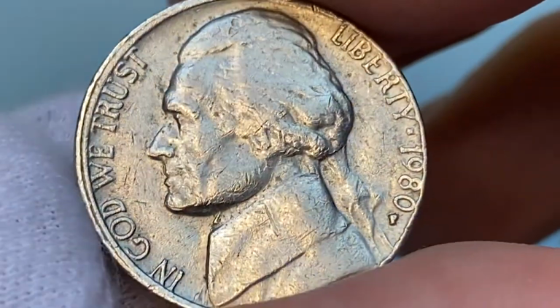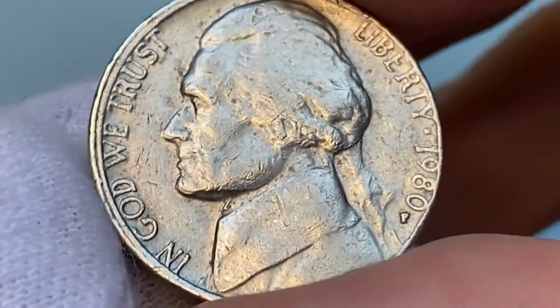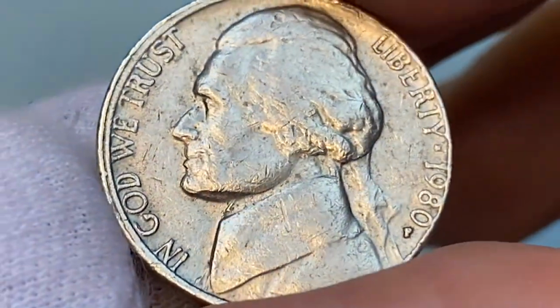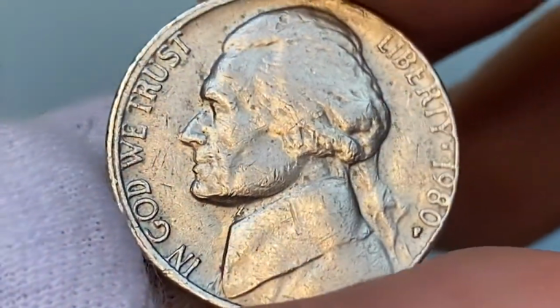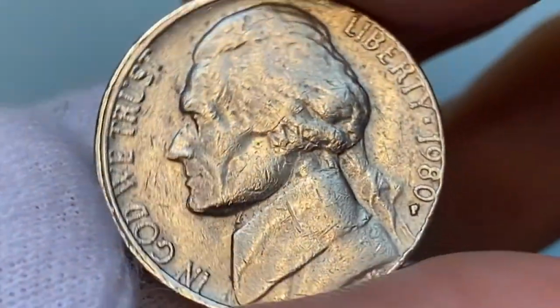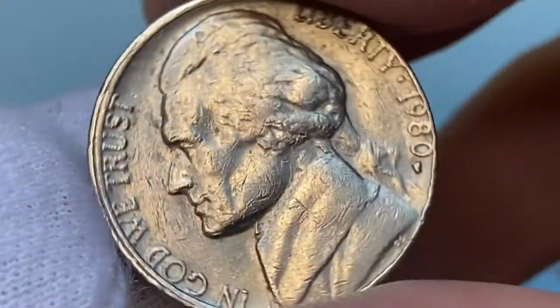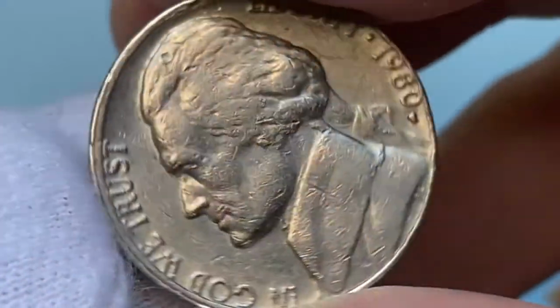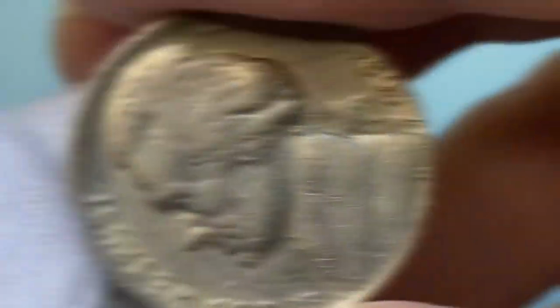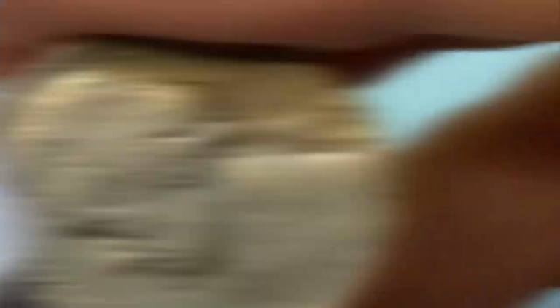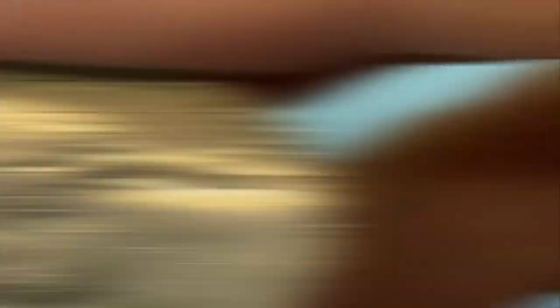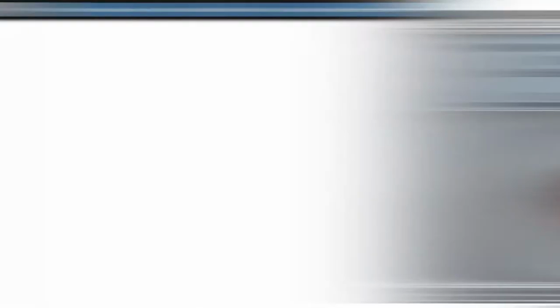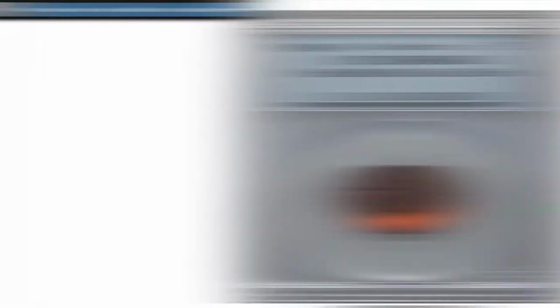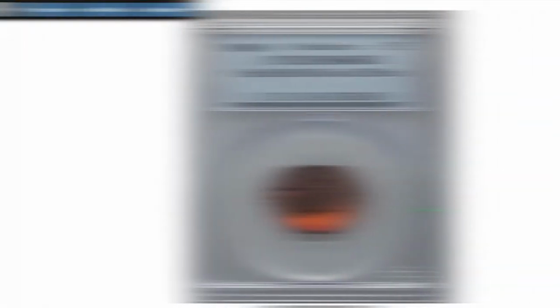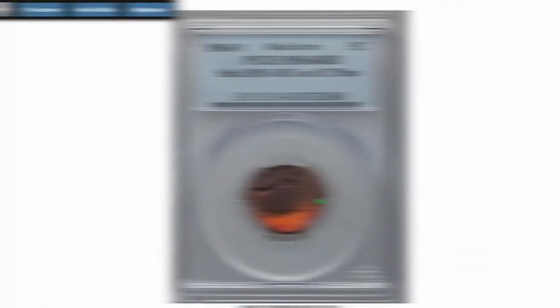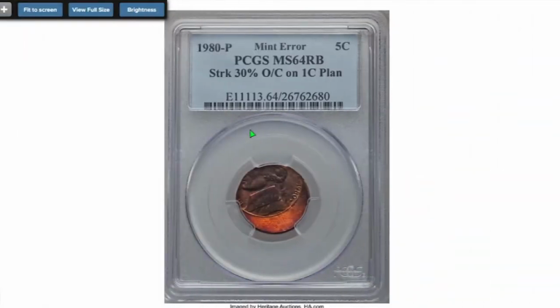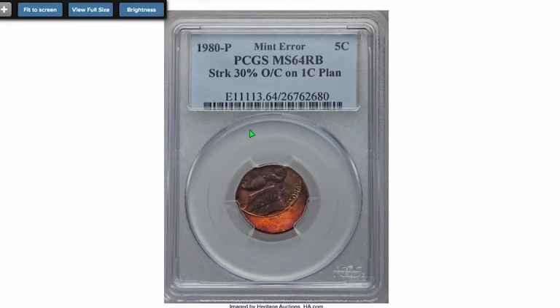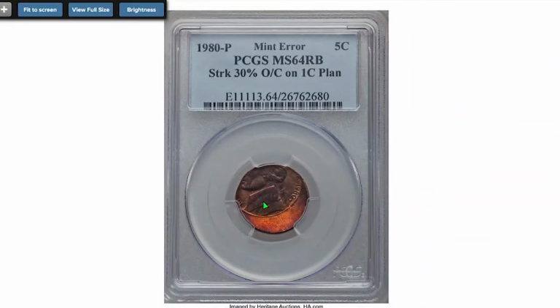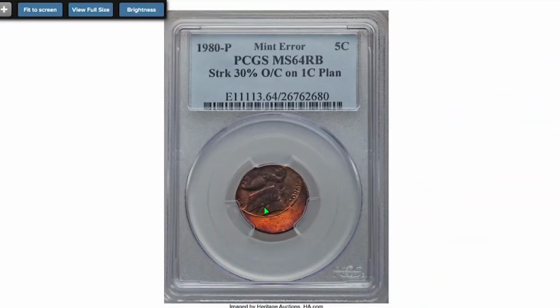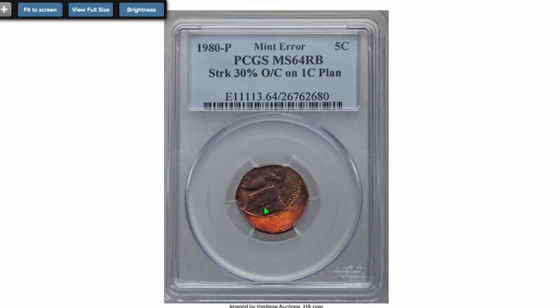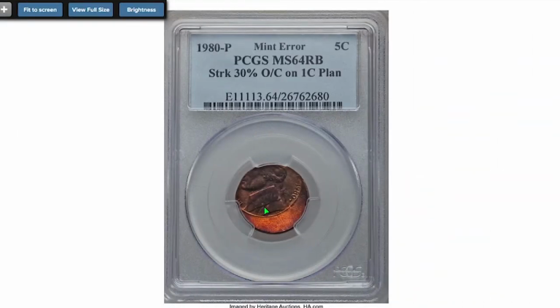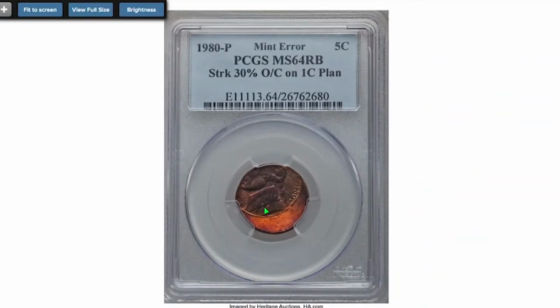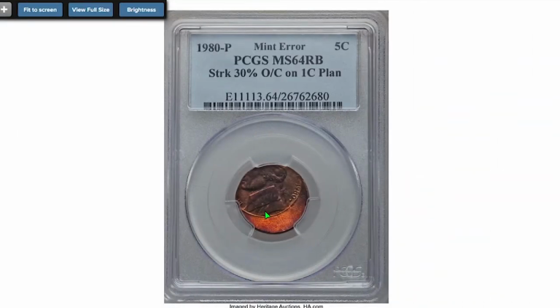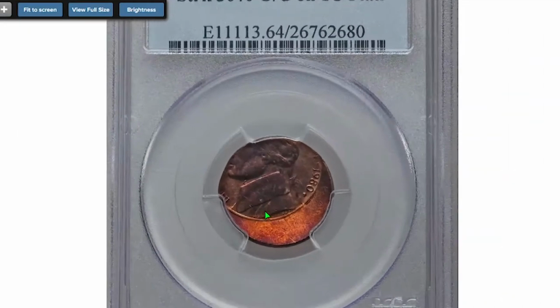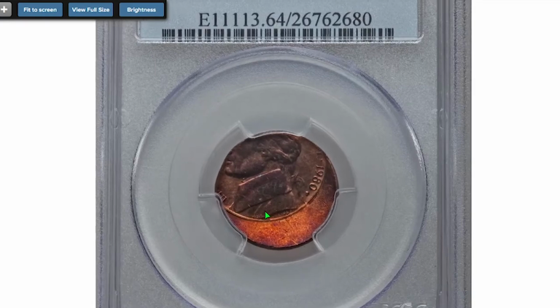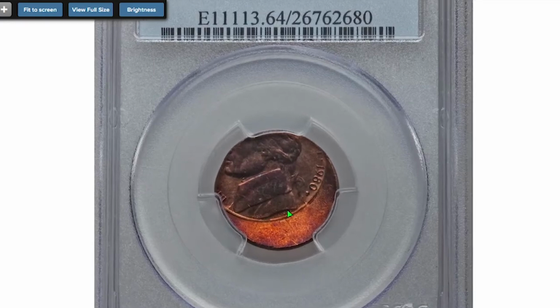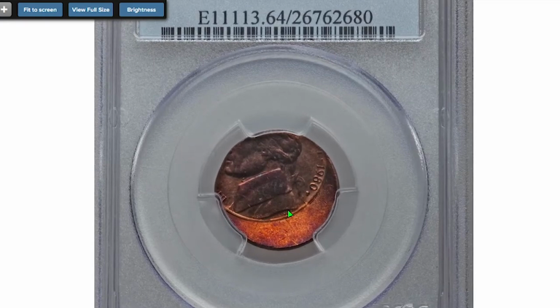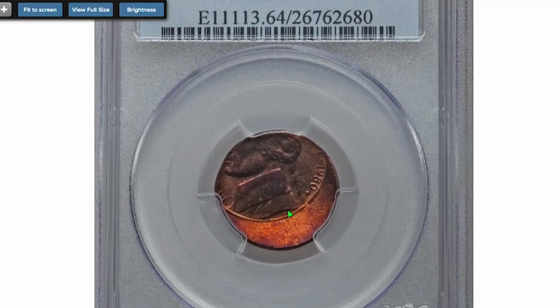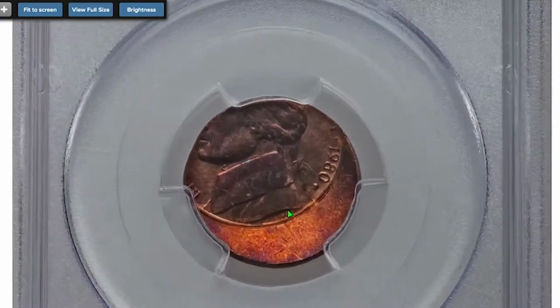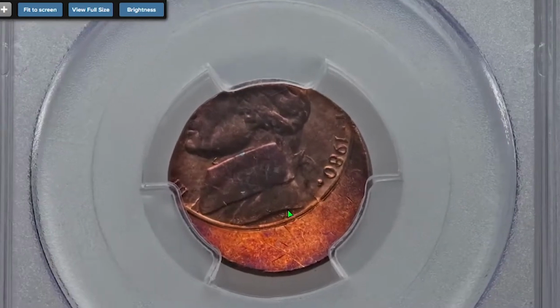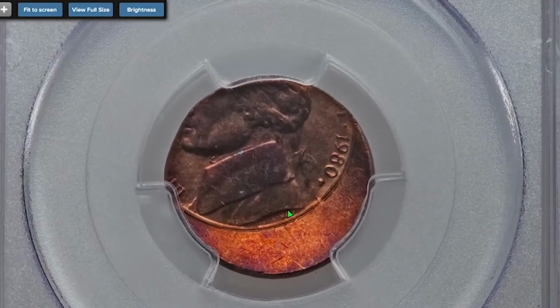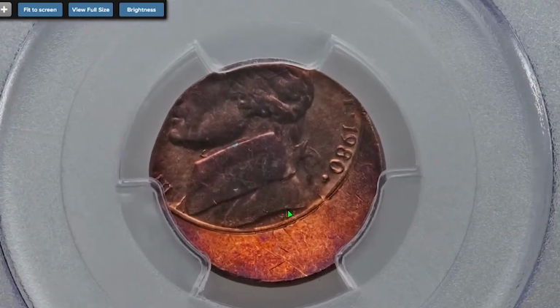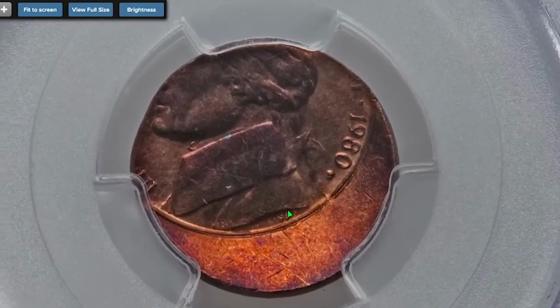Although it bears a mint error, the misalignment is not that big, making it worth just a nickel. What I would like to show you is an extremely valuable error nickel — a 1980 Jefferson nickel with 30% misalignment.